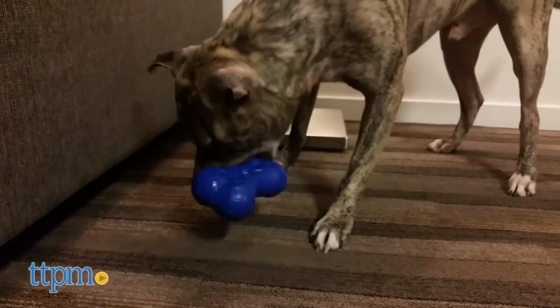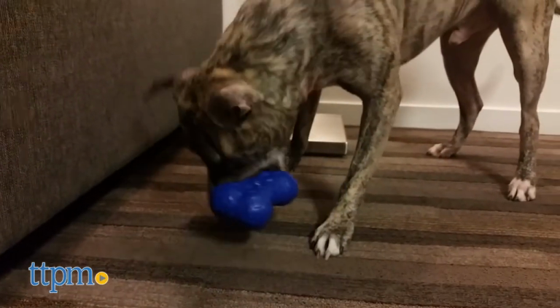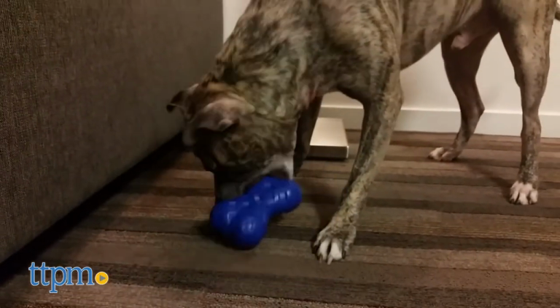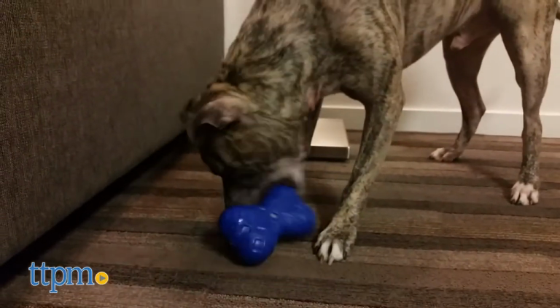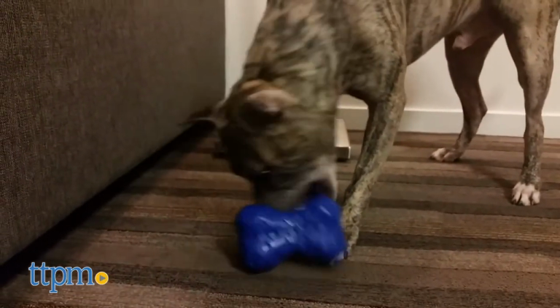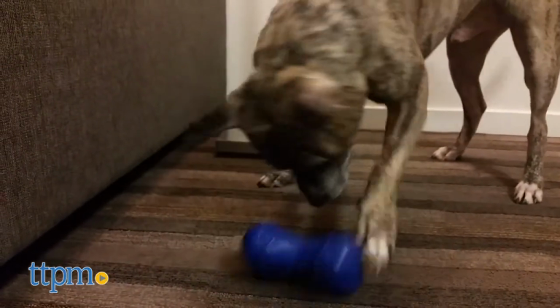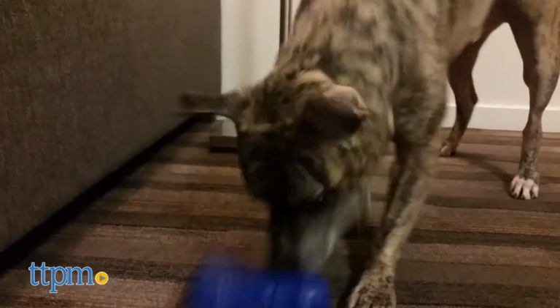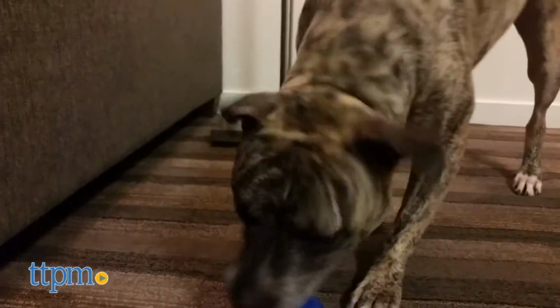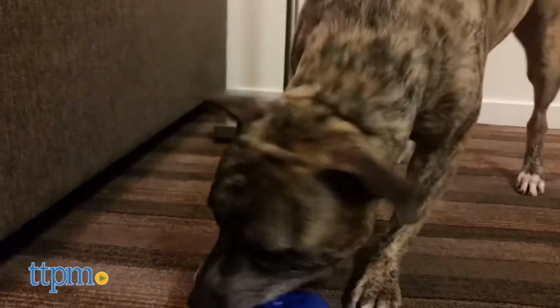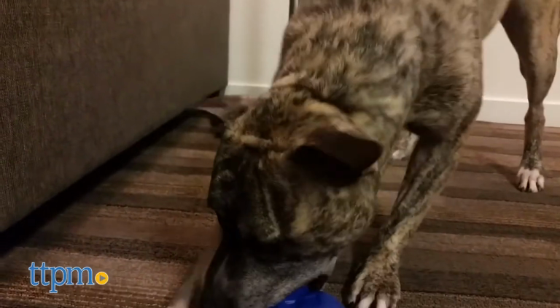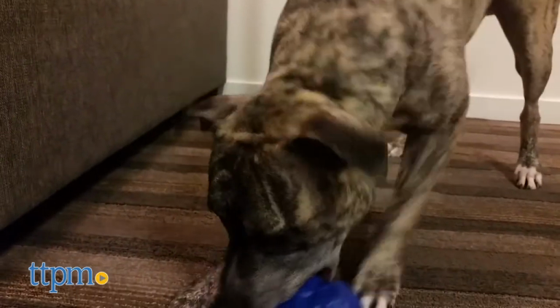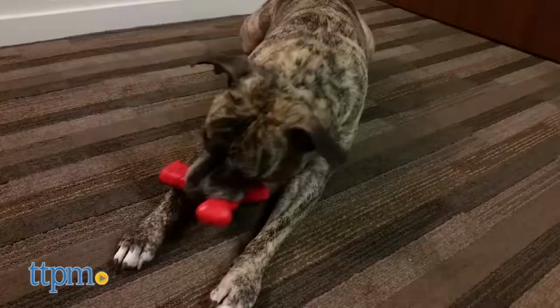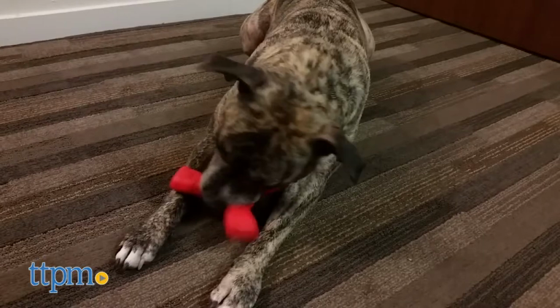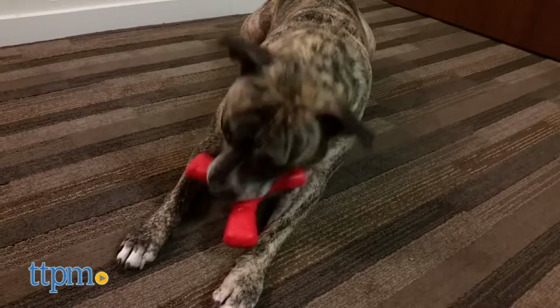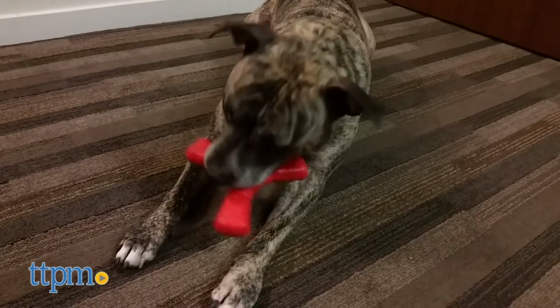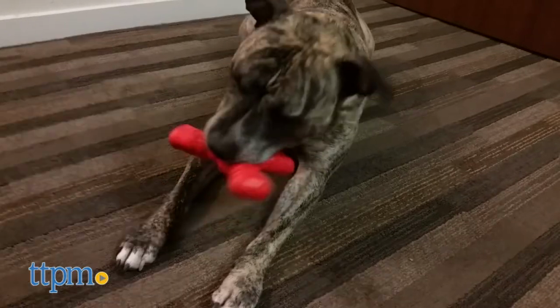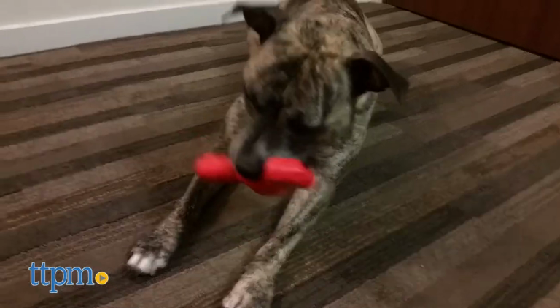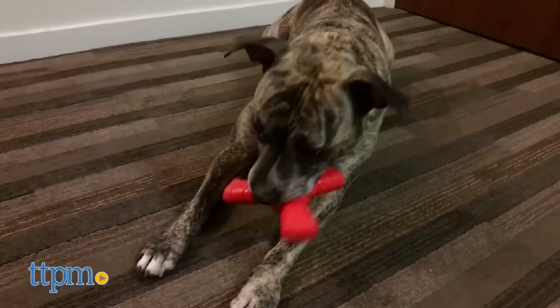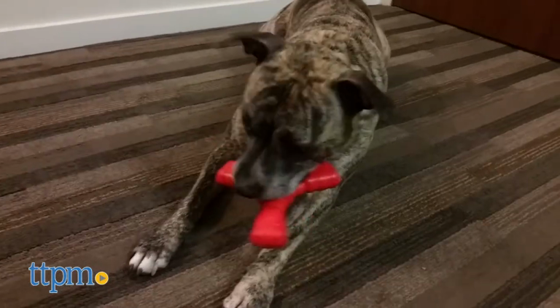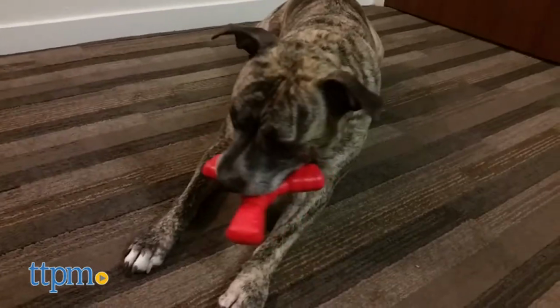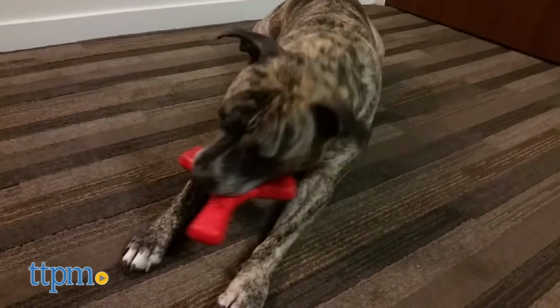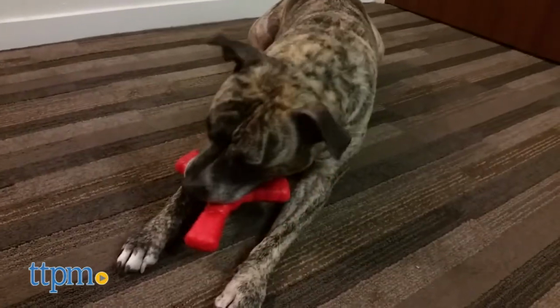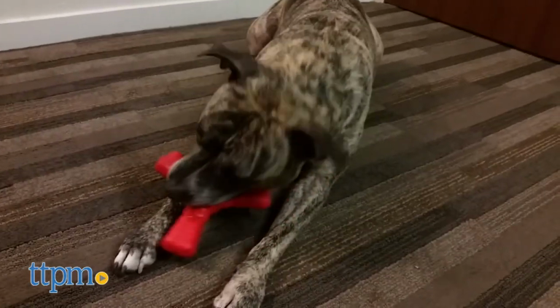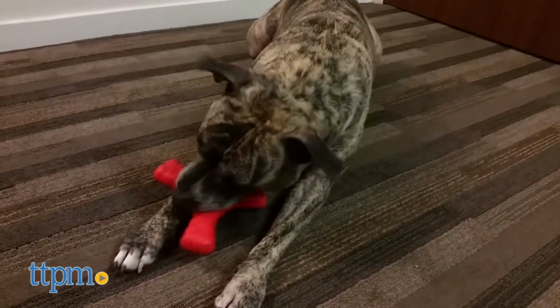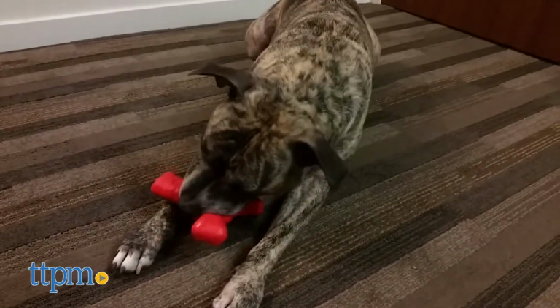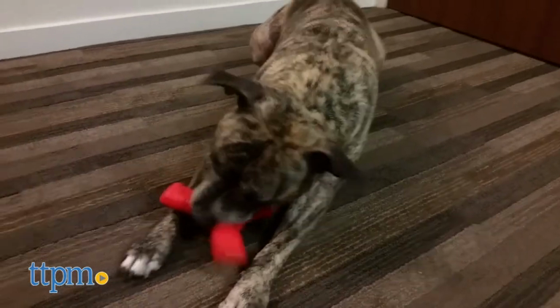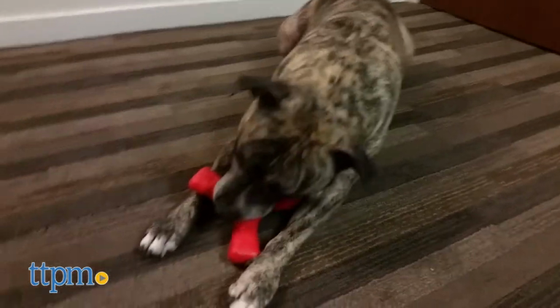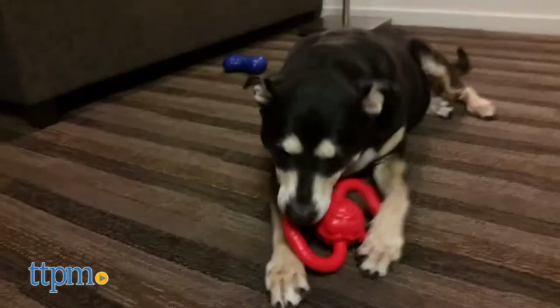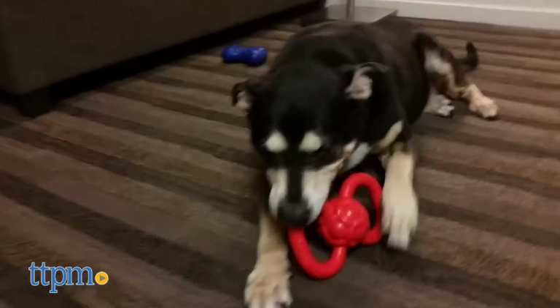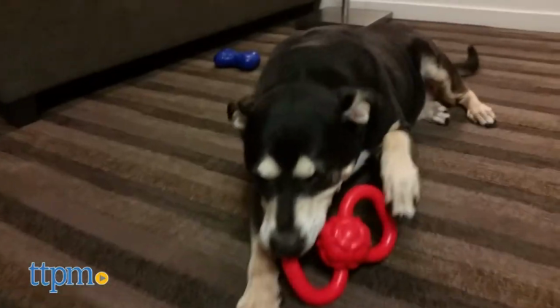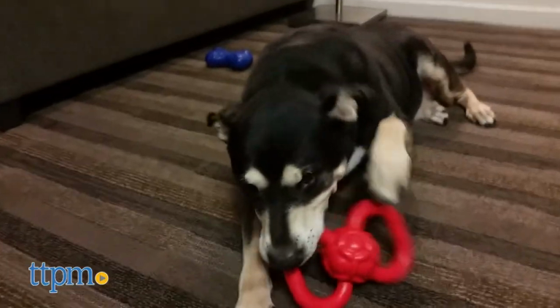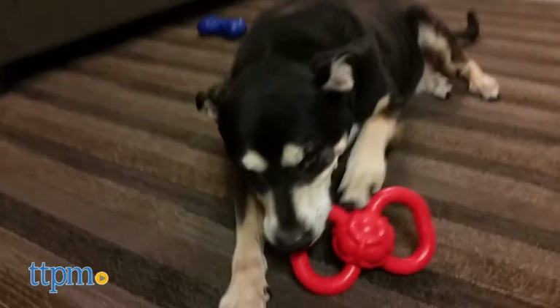The outside surface is textured, making it easy for dogs to grip and giving them something to chew on. They come in assorted shapes including a bone, football, kettle ball, tripod, and tug toy.